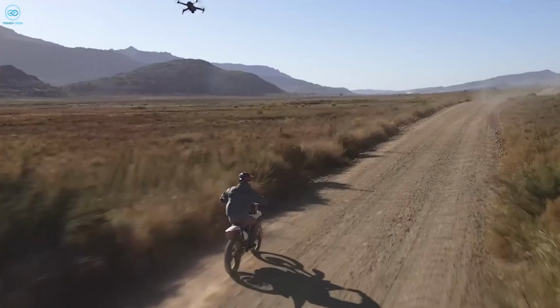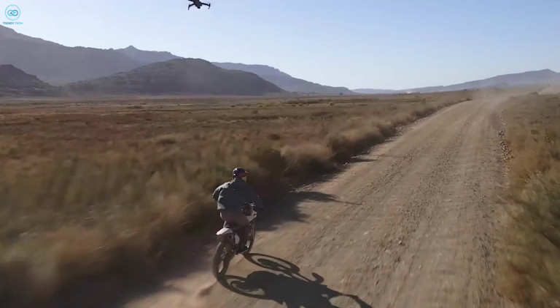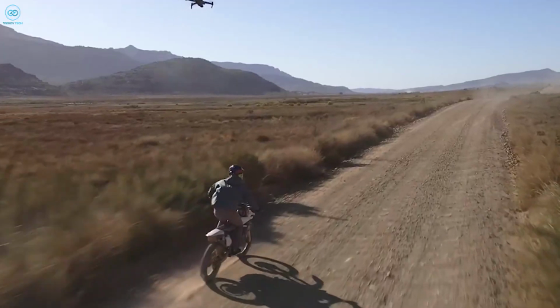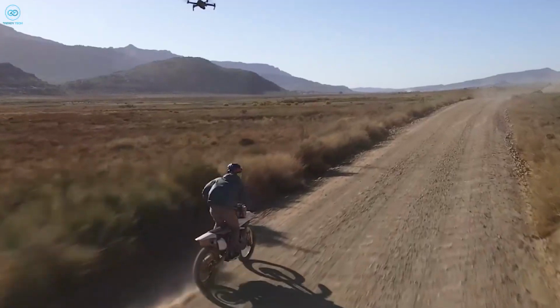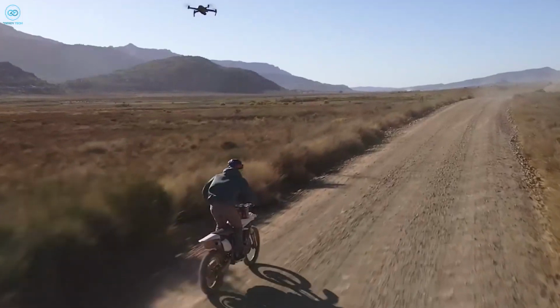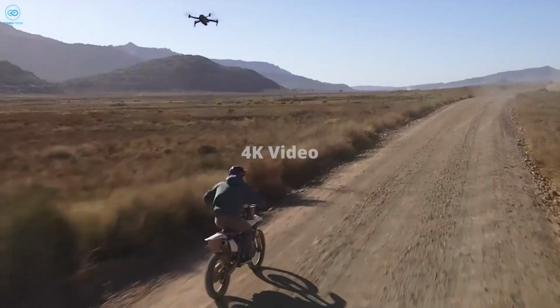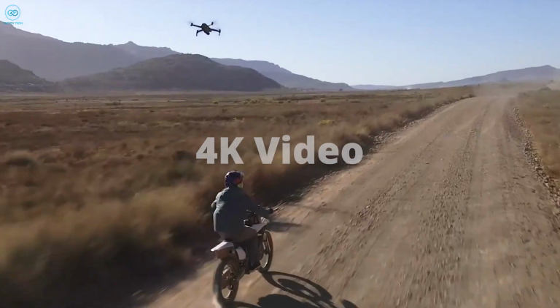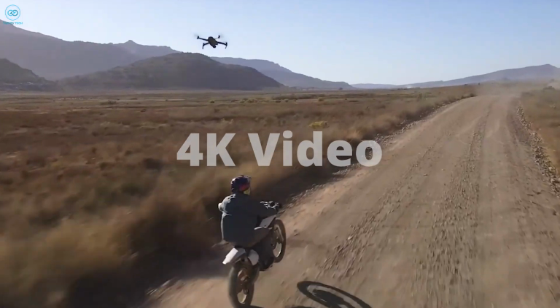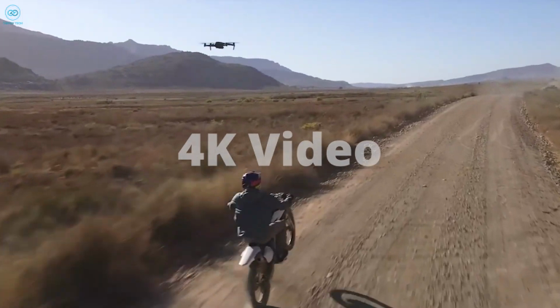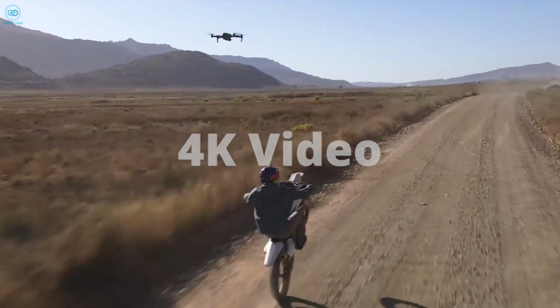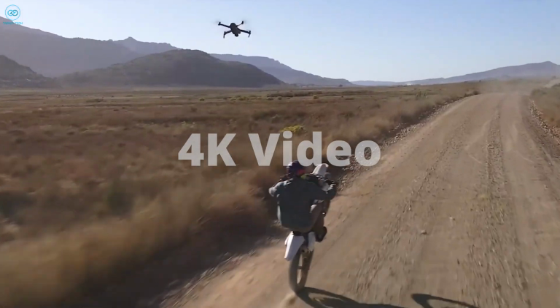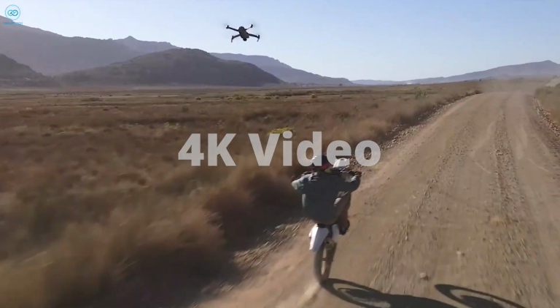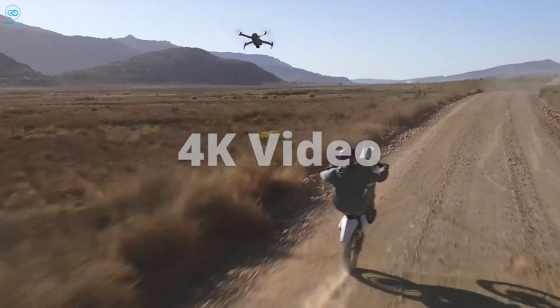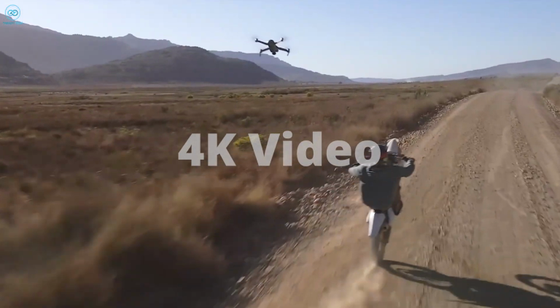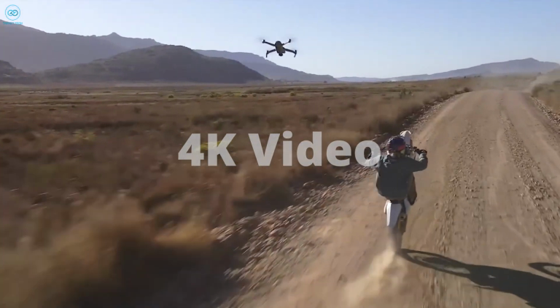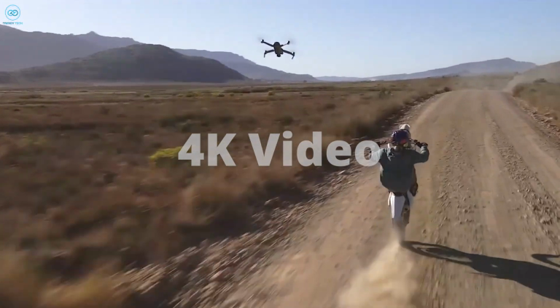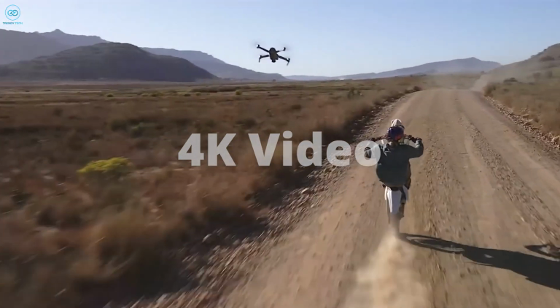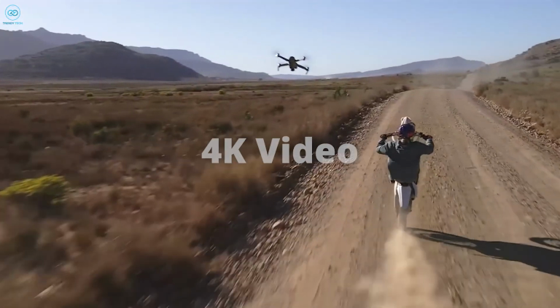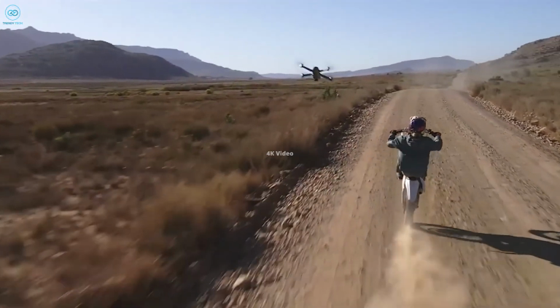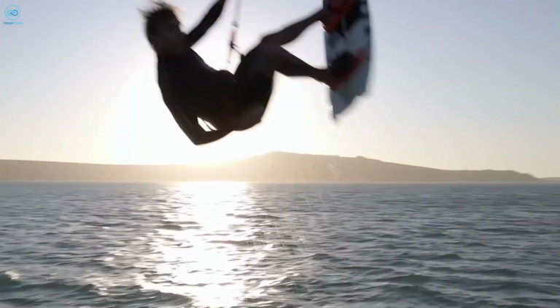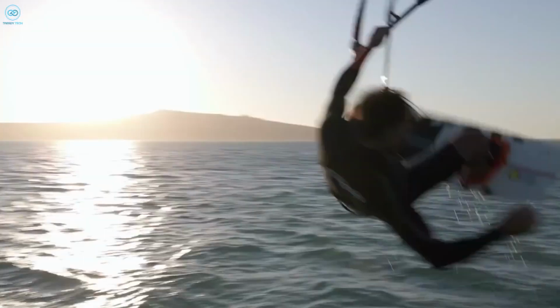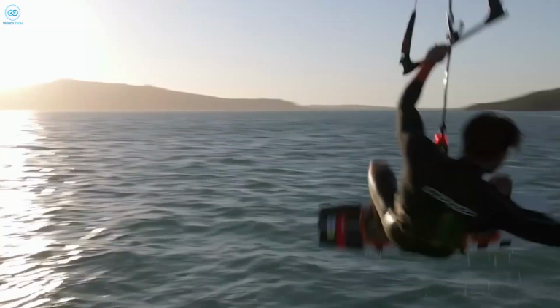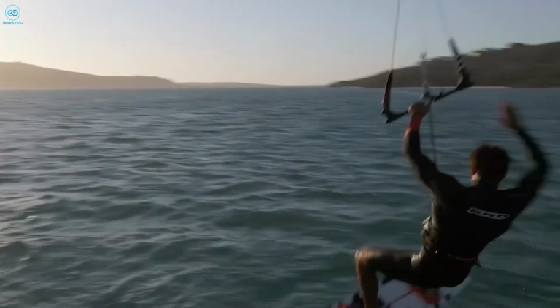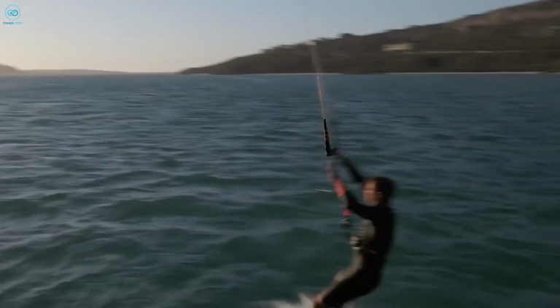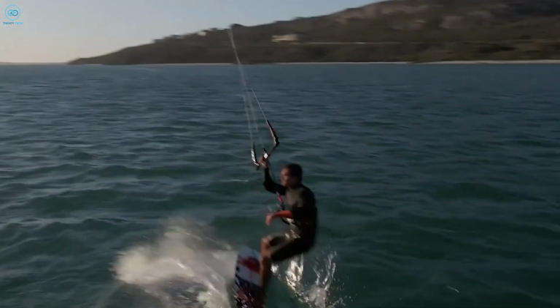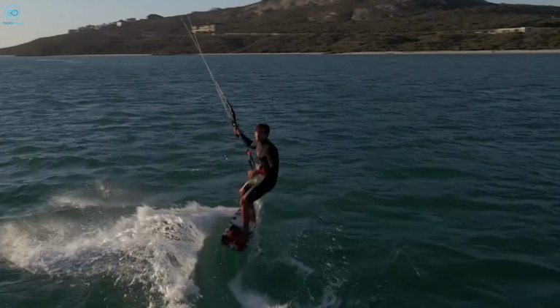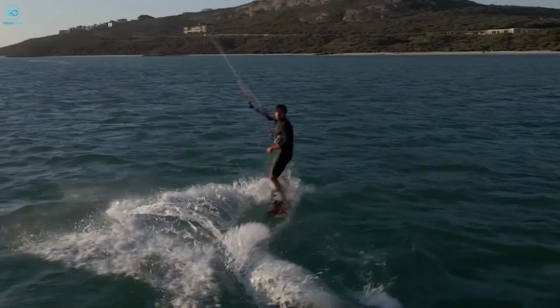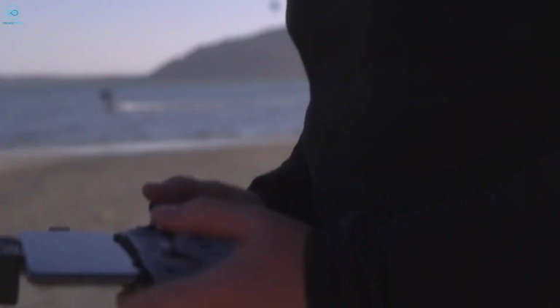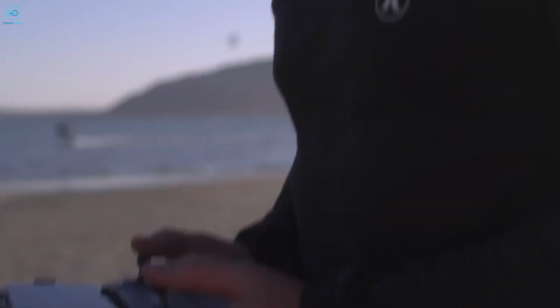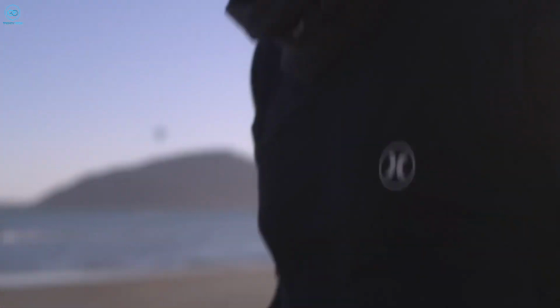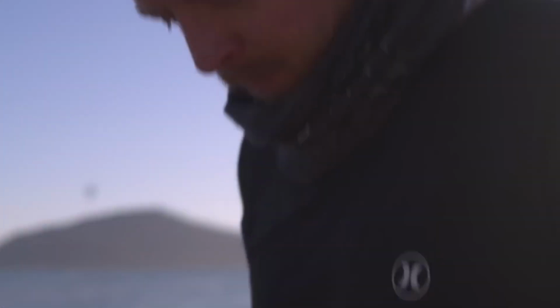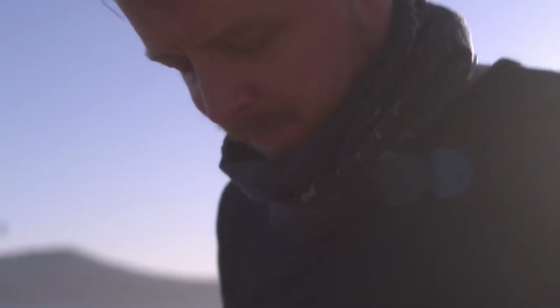The Air 4 is also rumored to support 4K video capture at high frame rates, with possible enhancements to further elevate video quality.